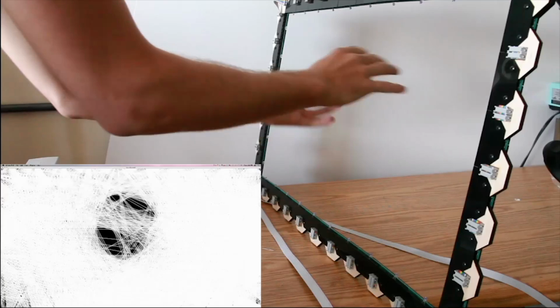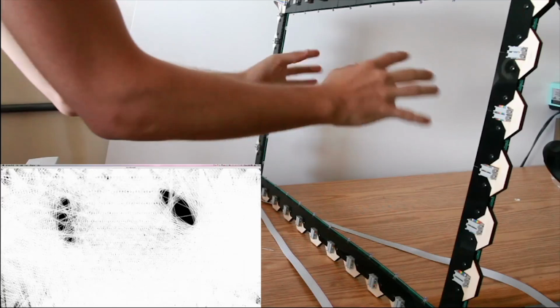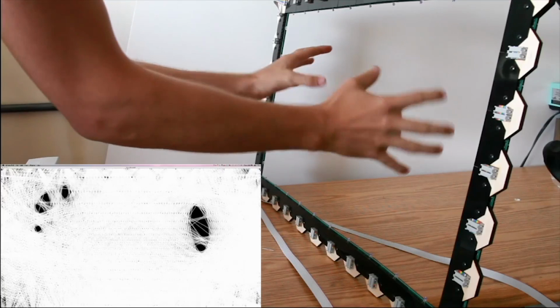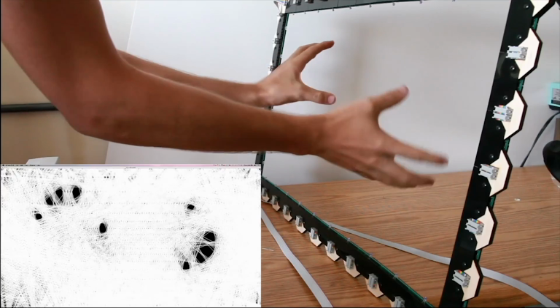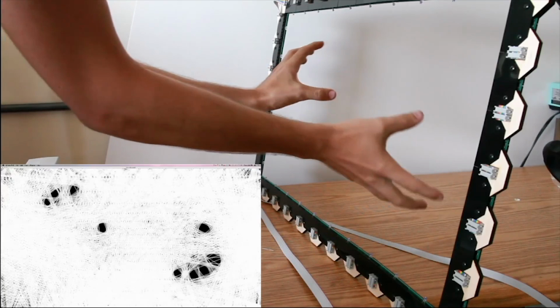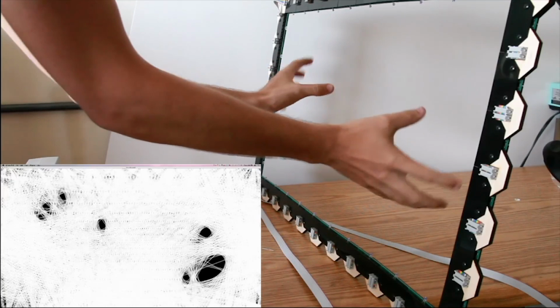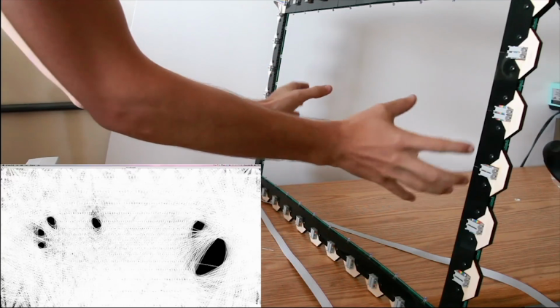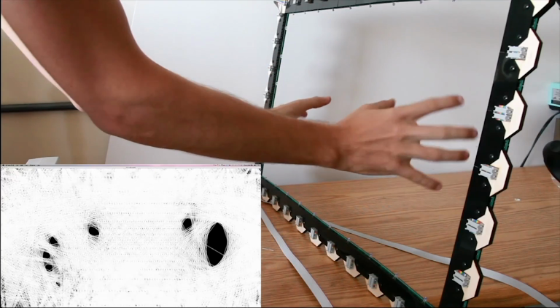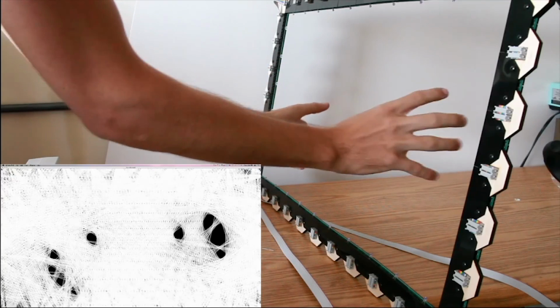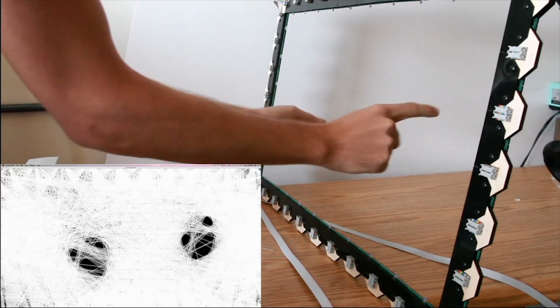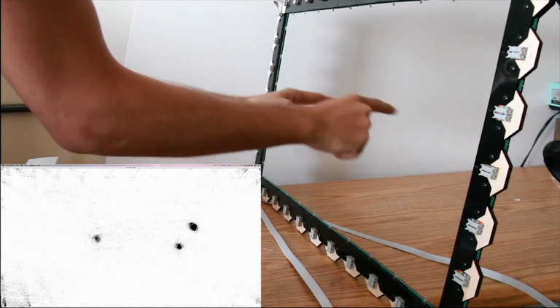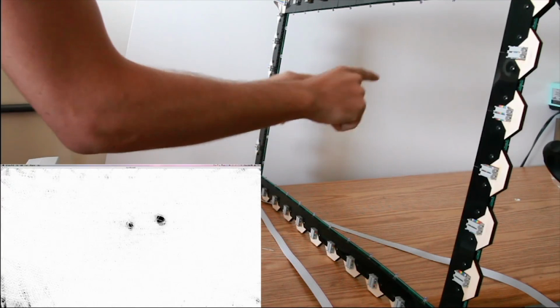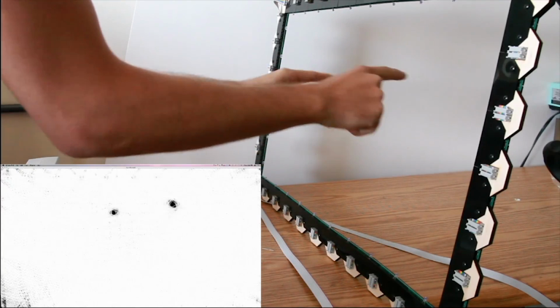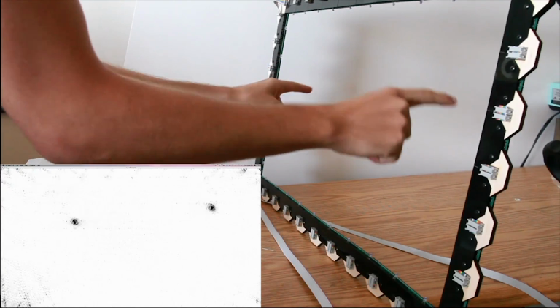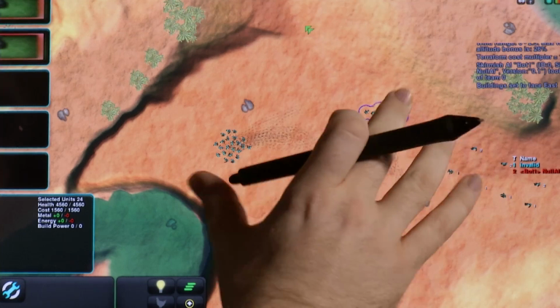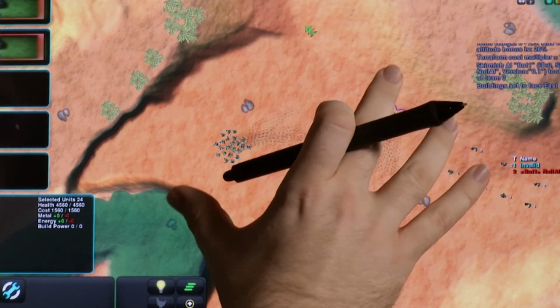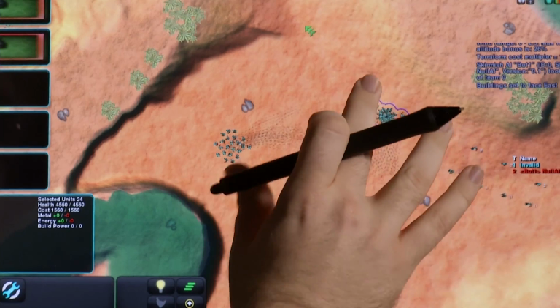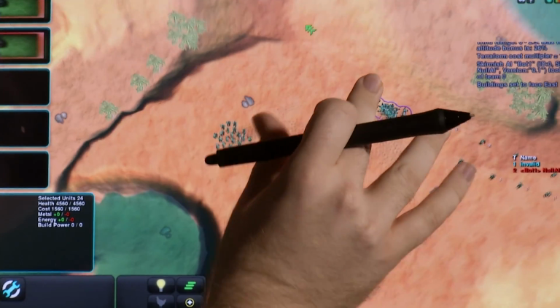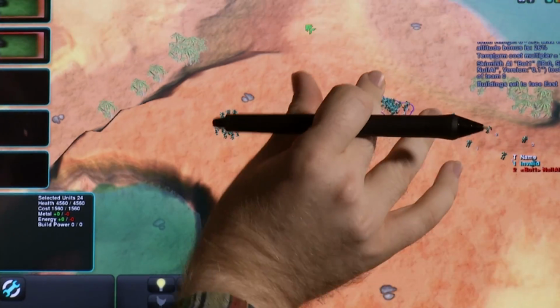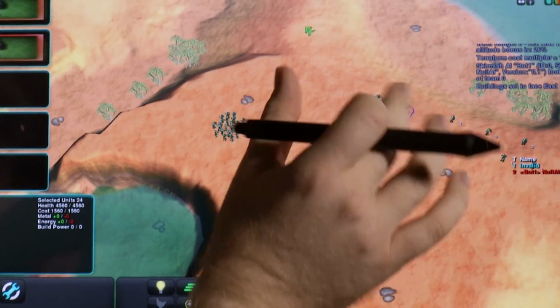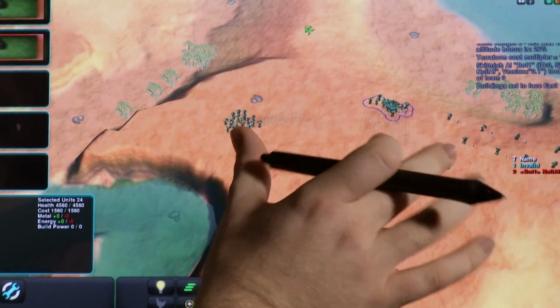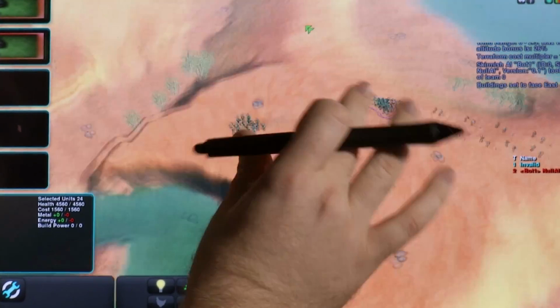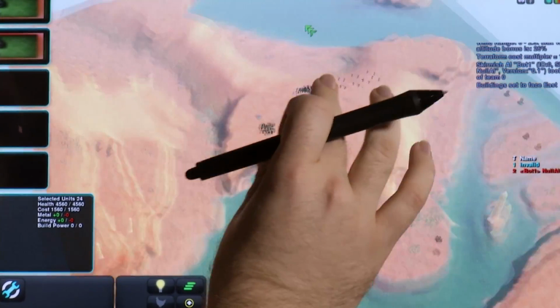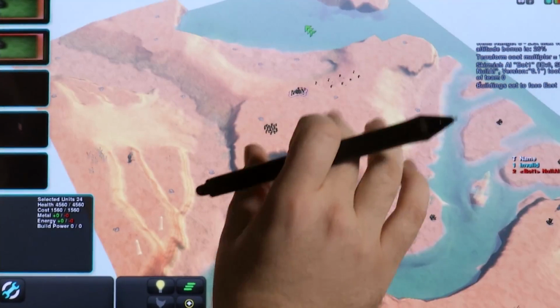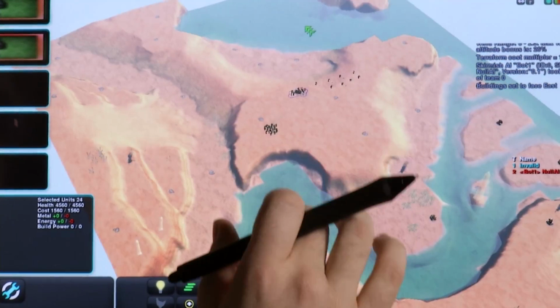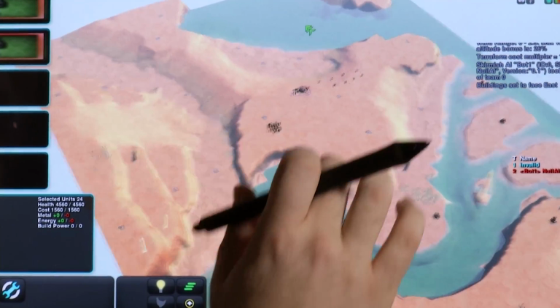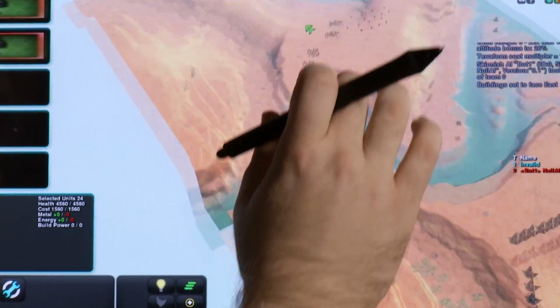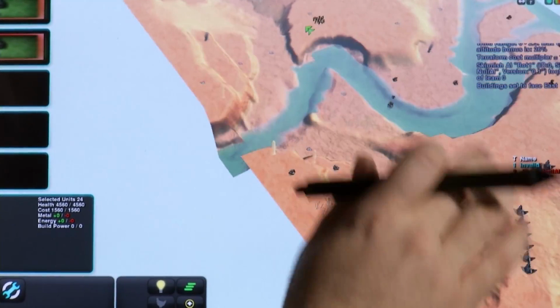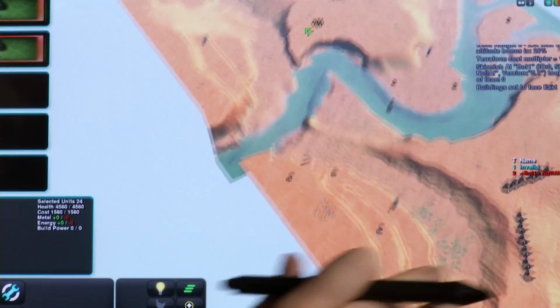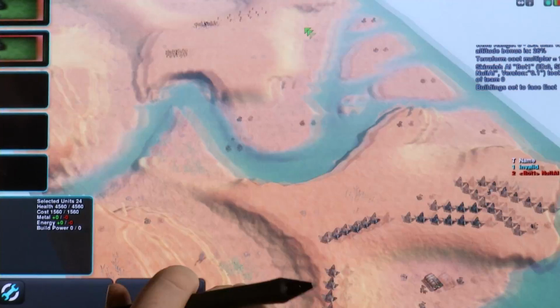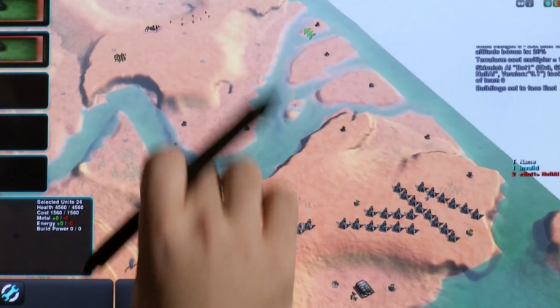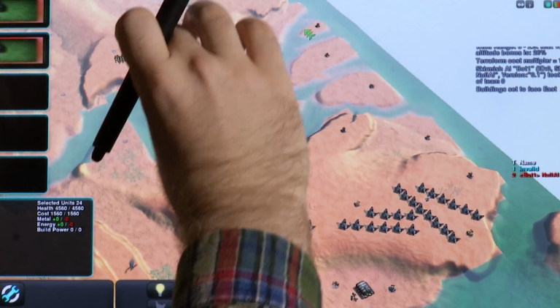It's a technology that could make your work more efficient and your play more fun. I'm Josh Lubowitz reporting.